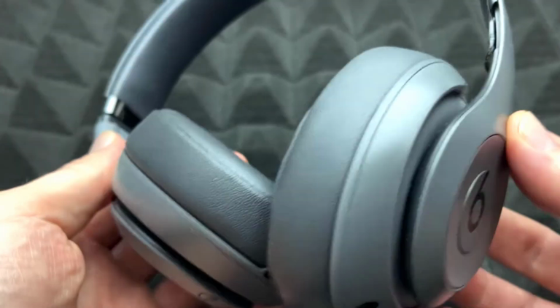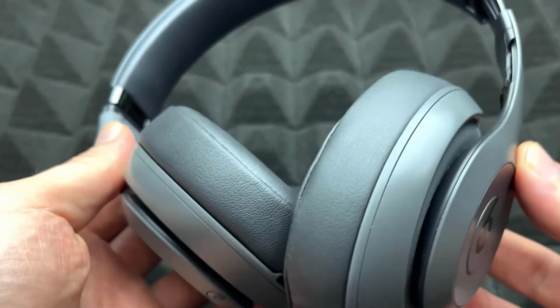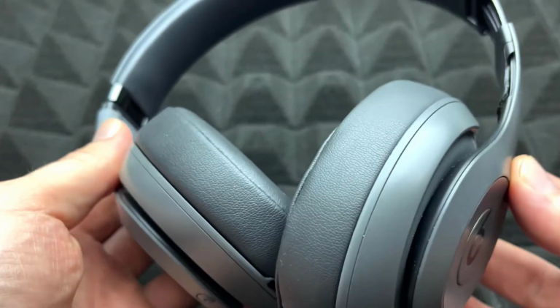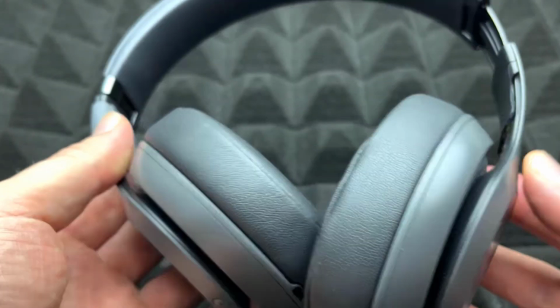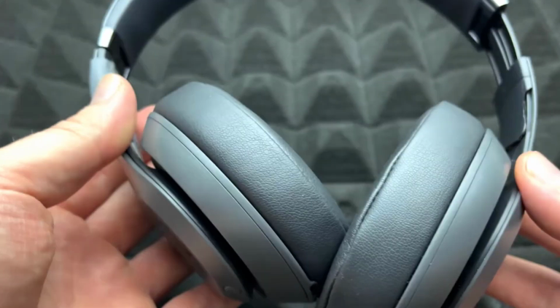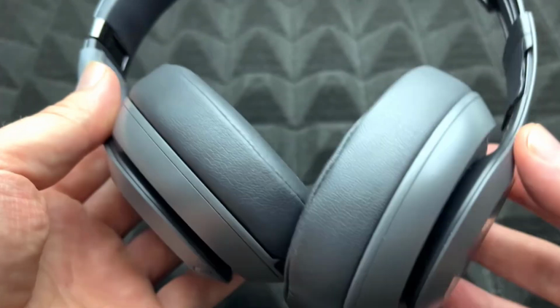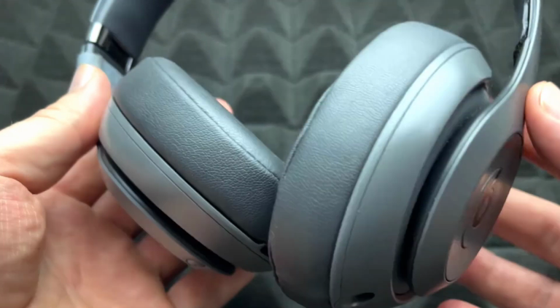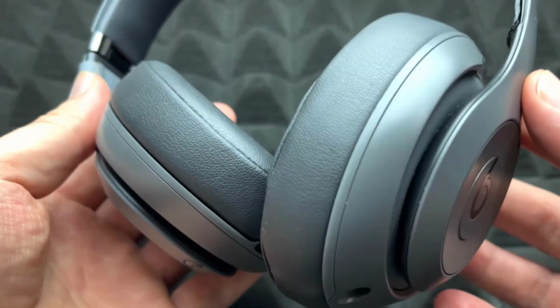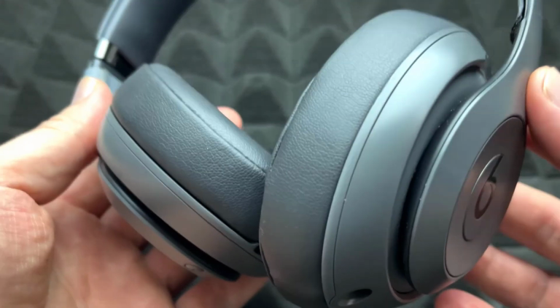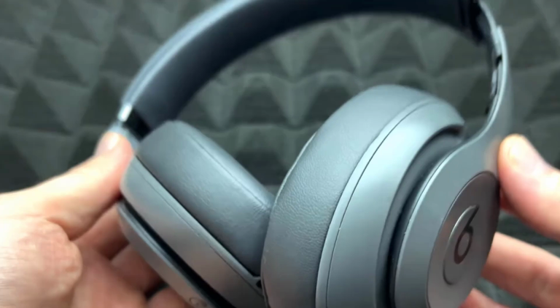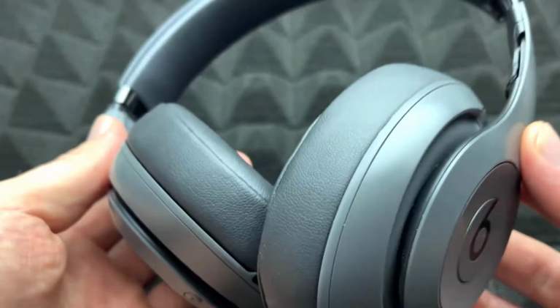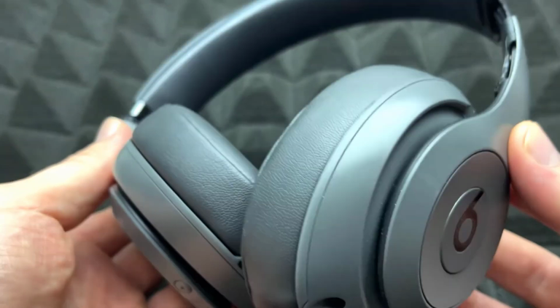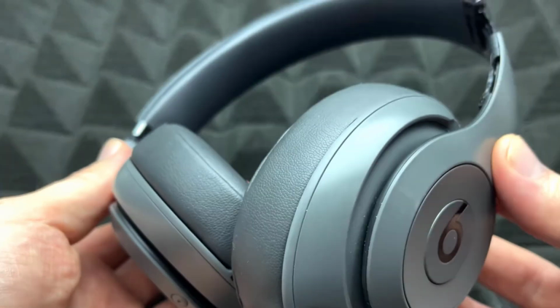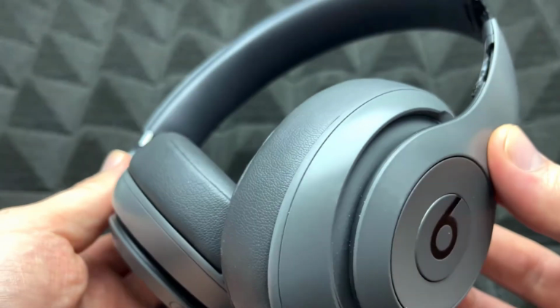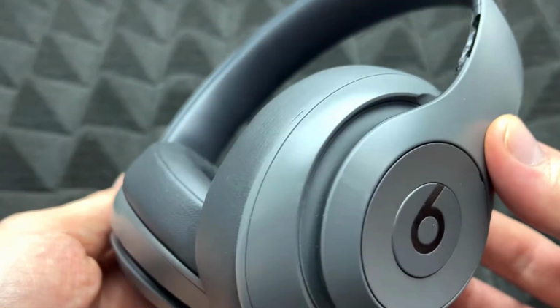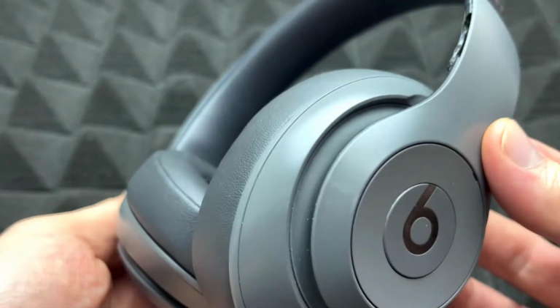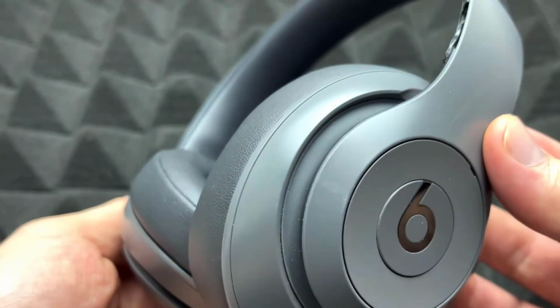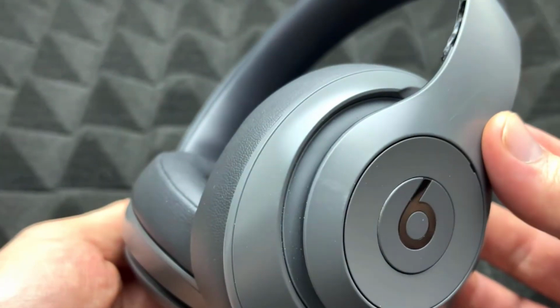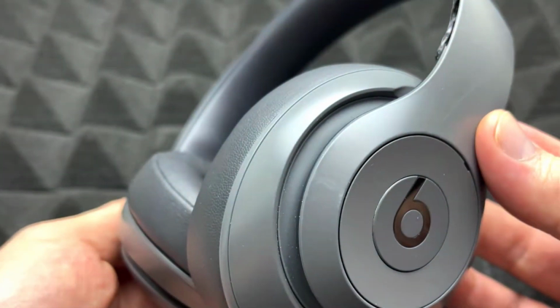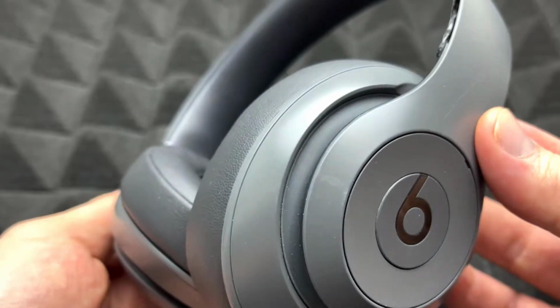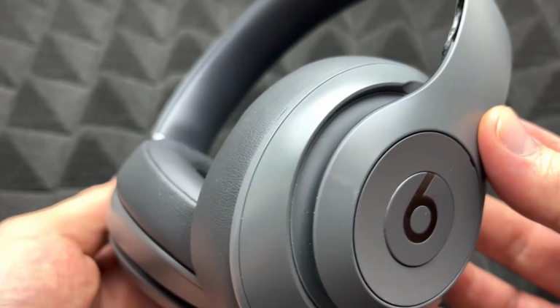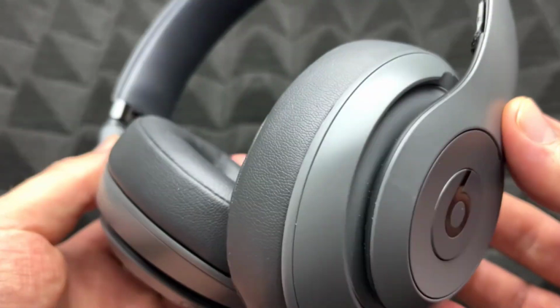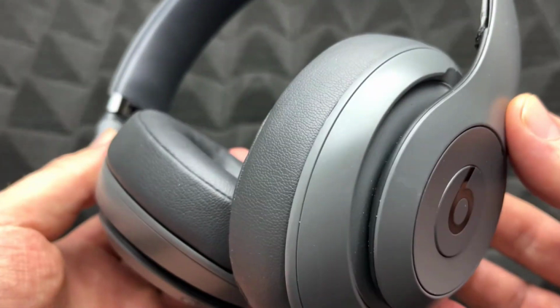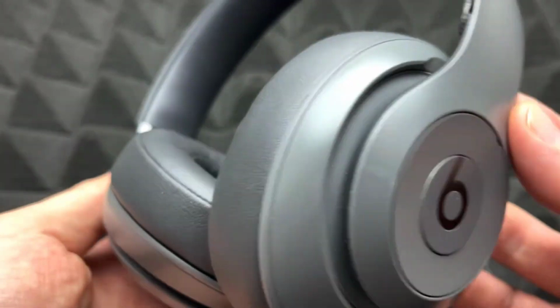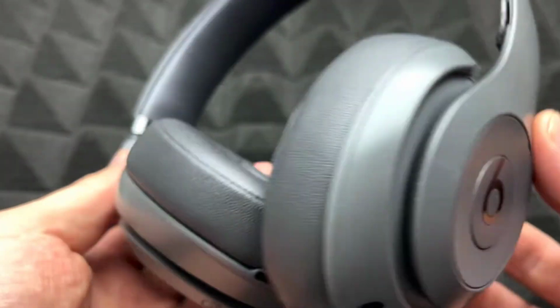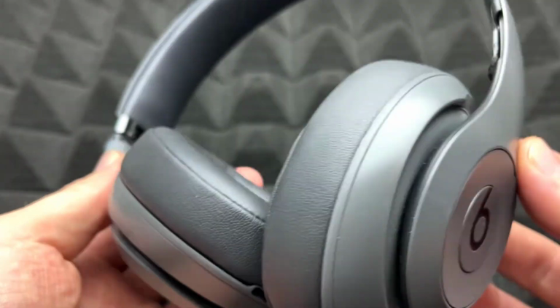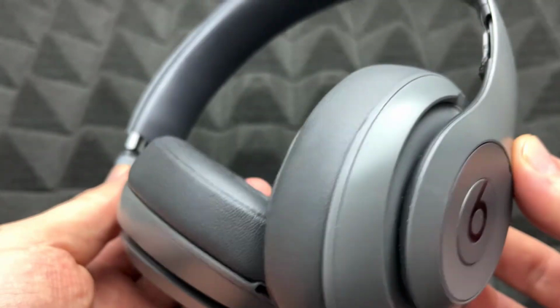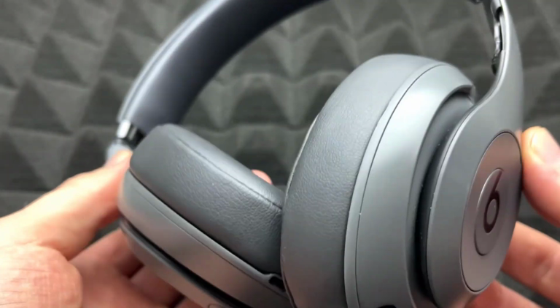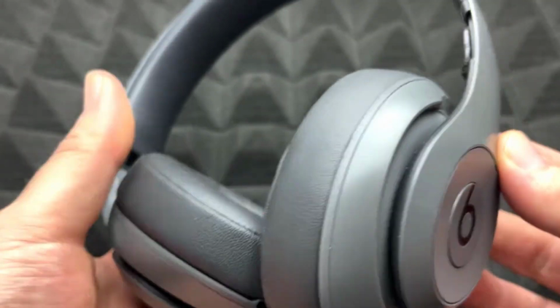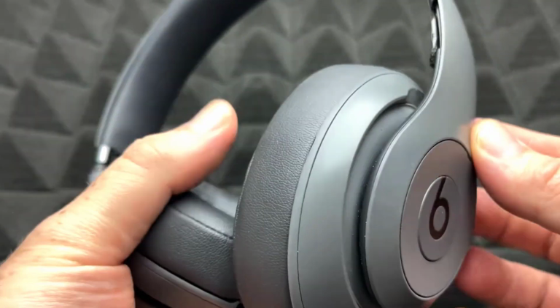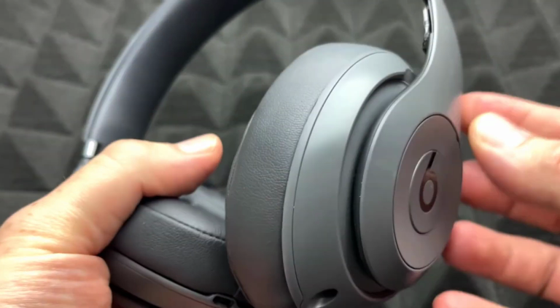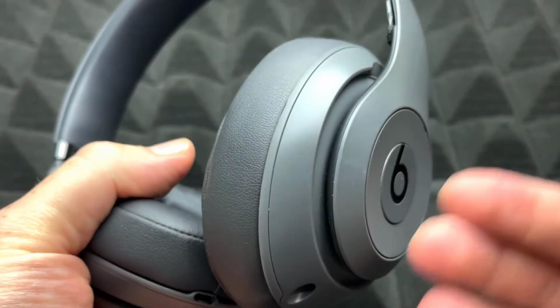These feature an over-ear design with soft ear cushions for prolonged comfort and a snug fit.